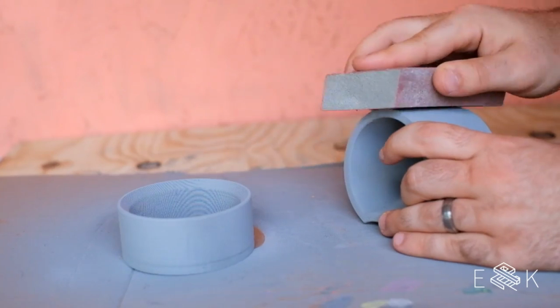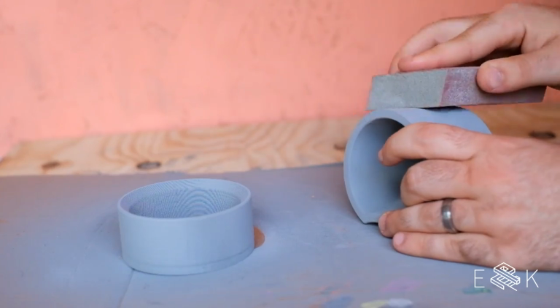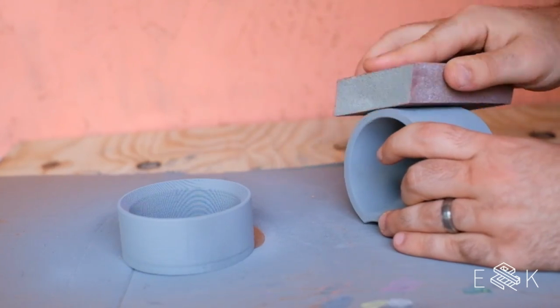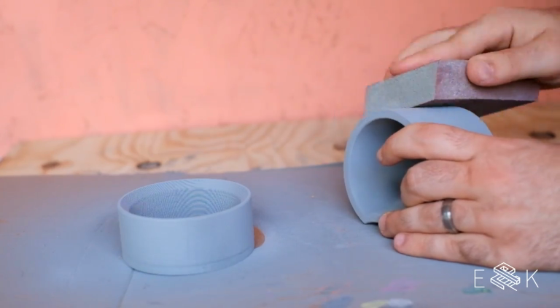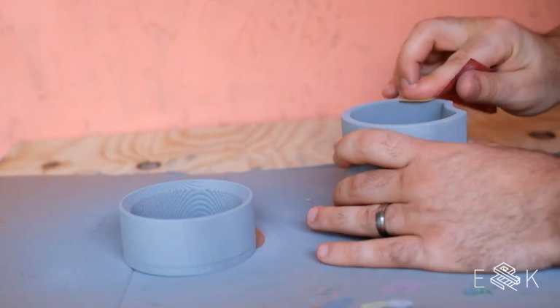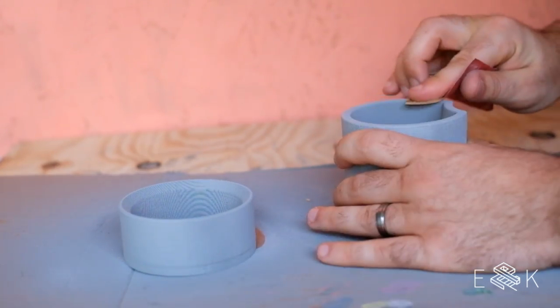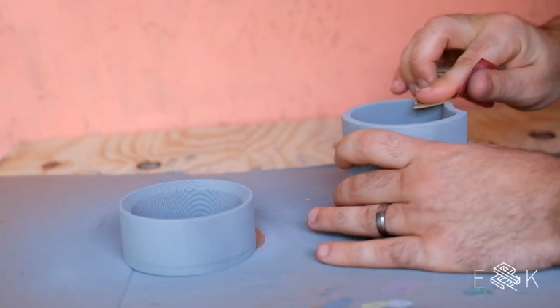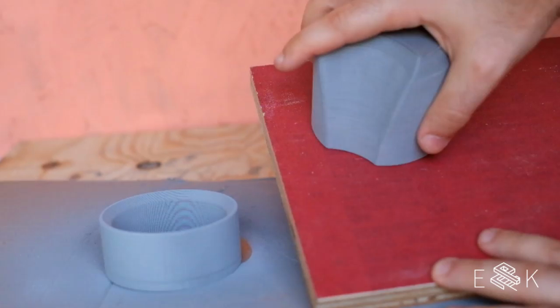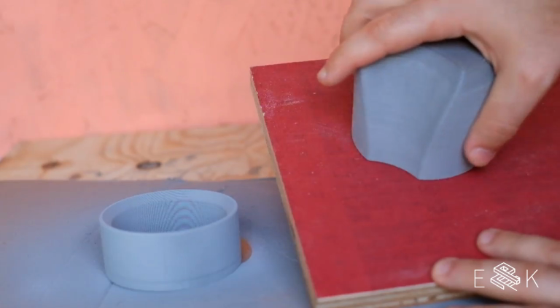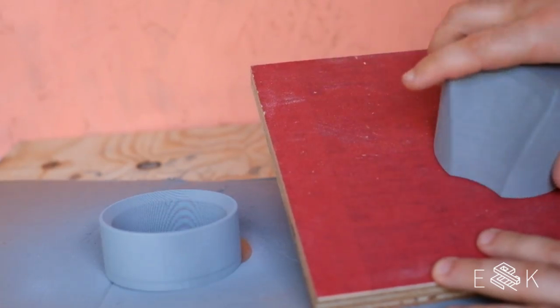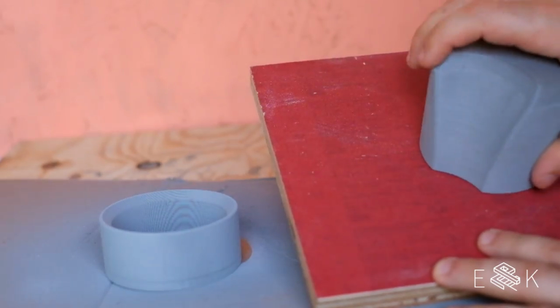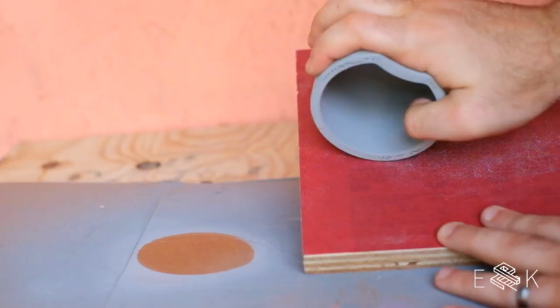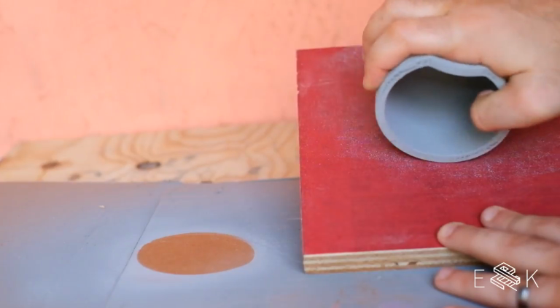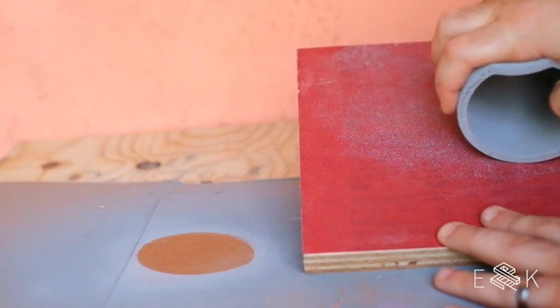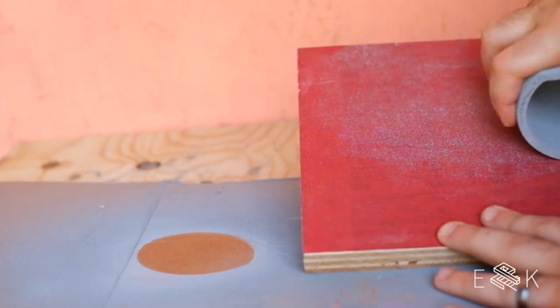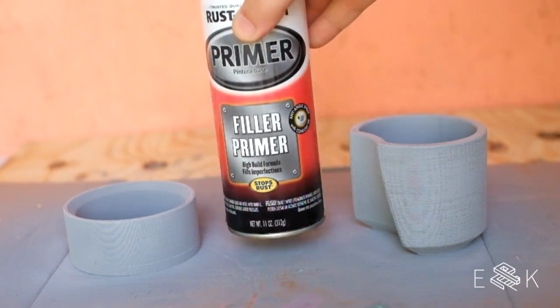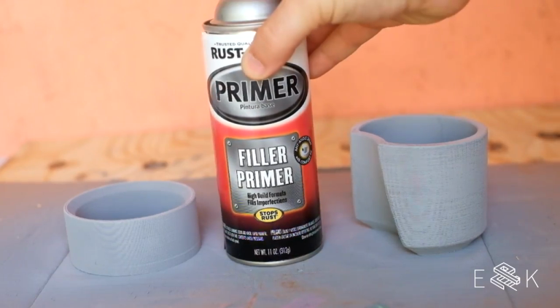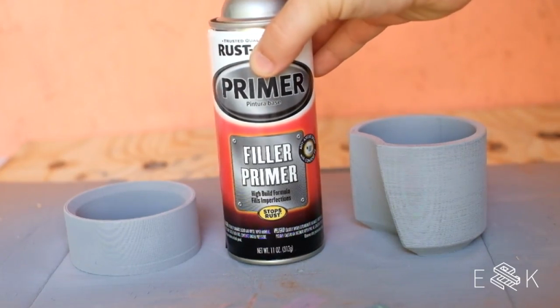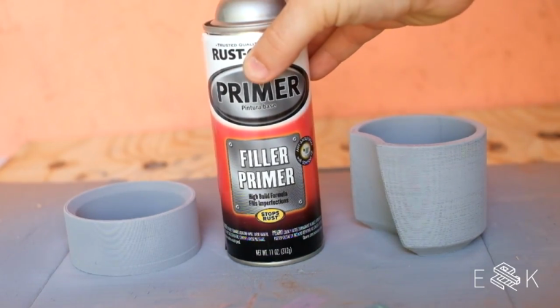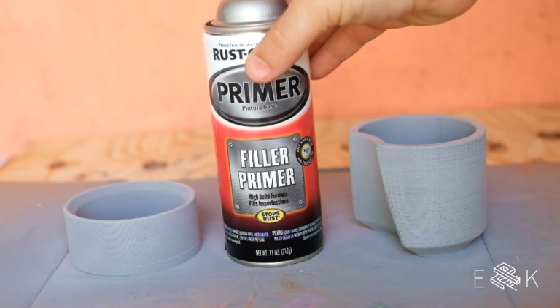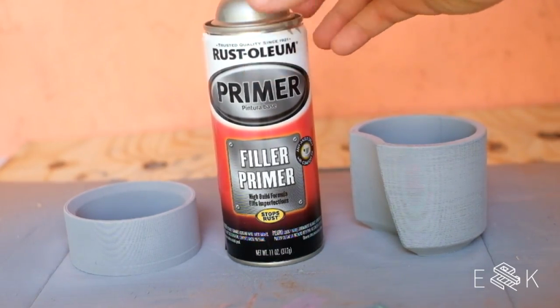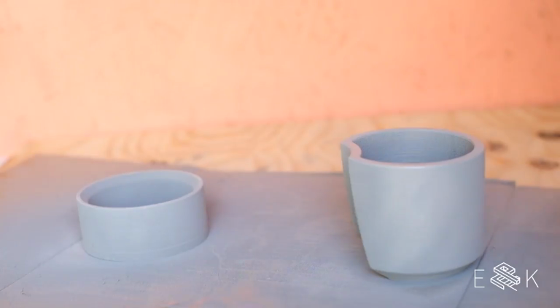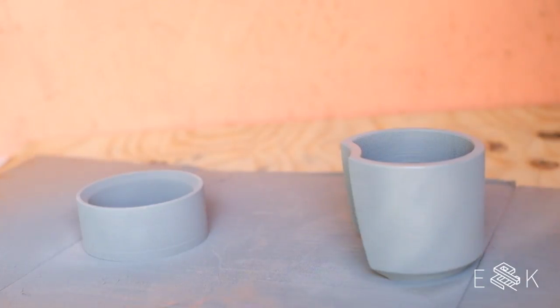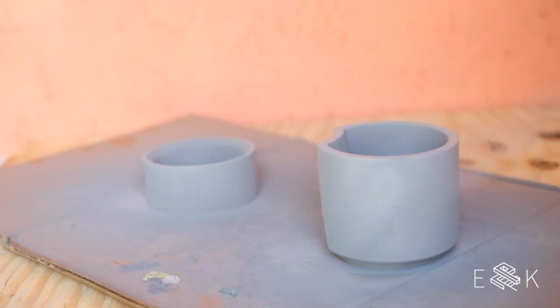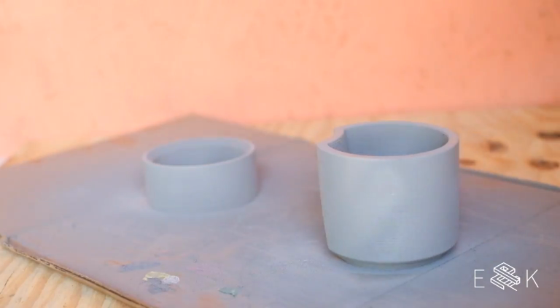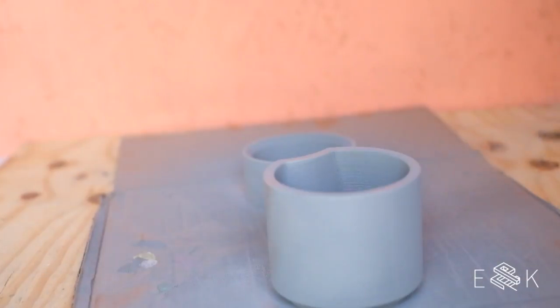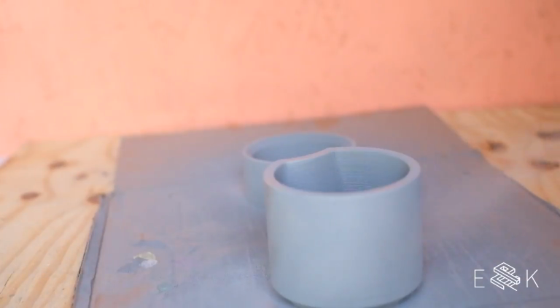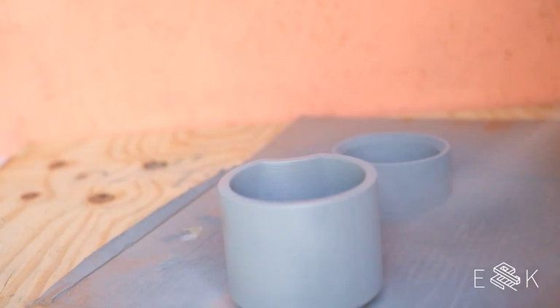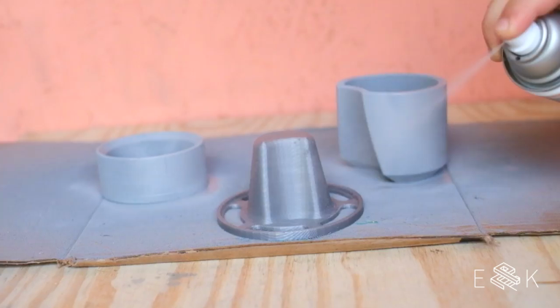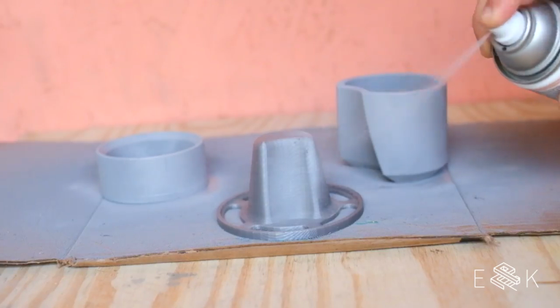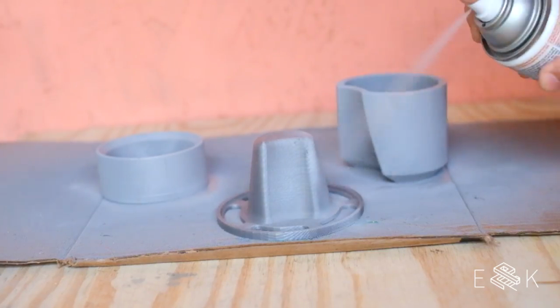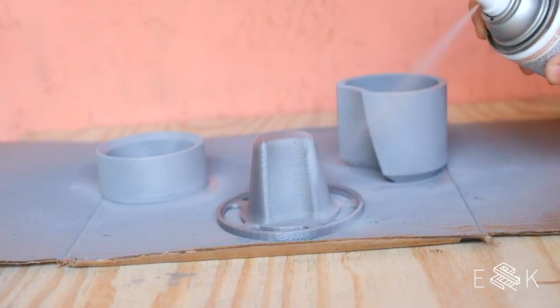3D prints aren't great for mold making so we smooth it out with automotive build primer and lots of sanding.